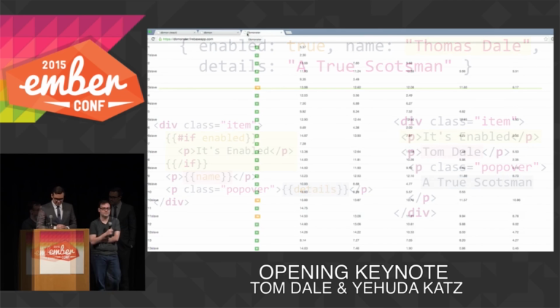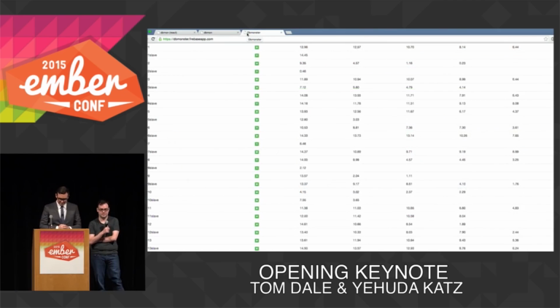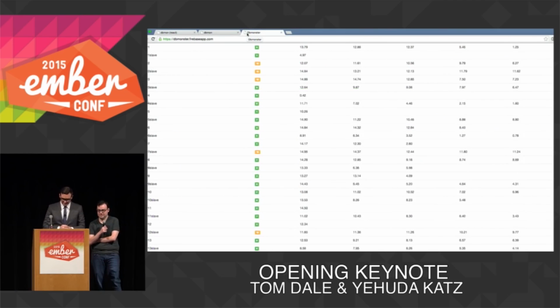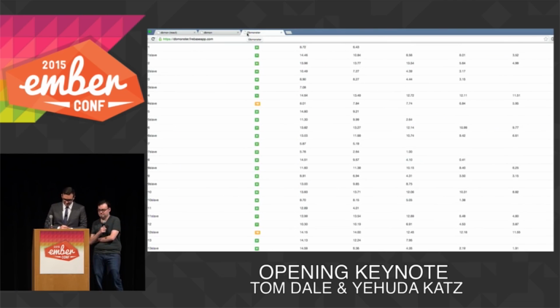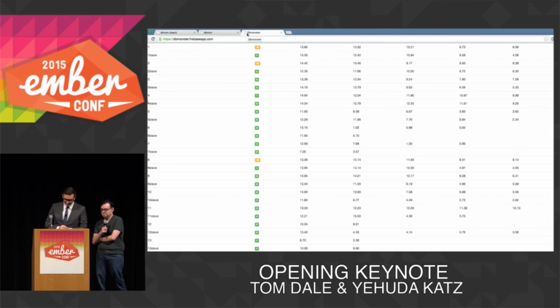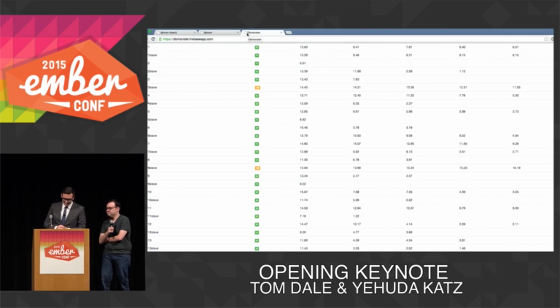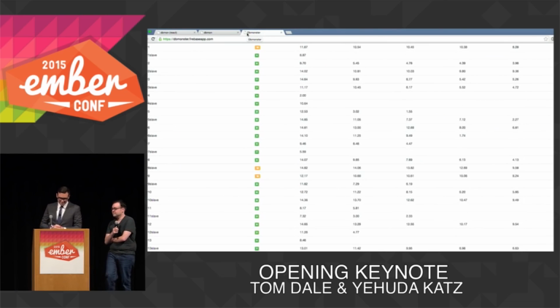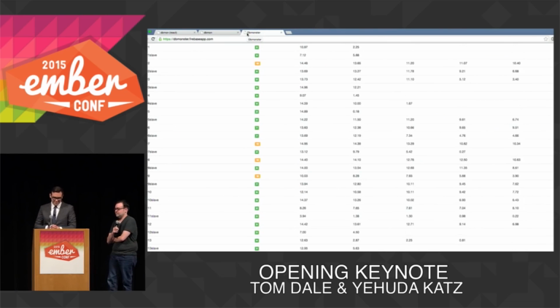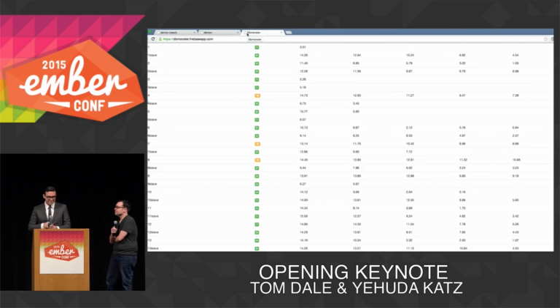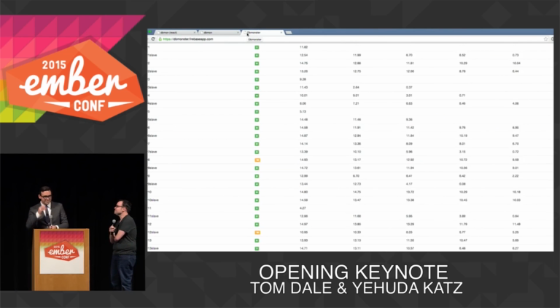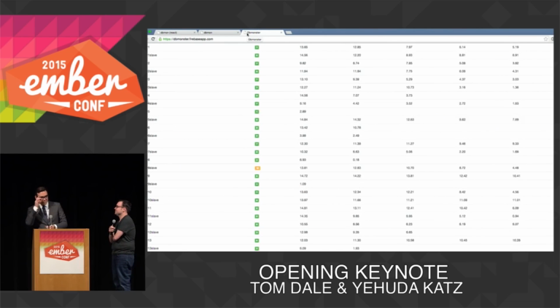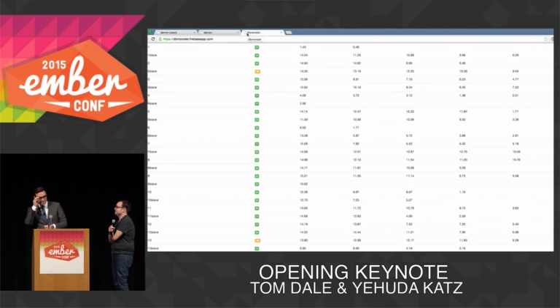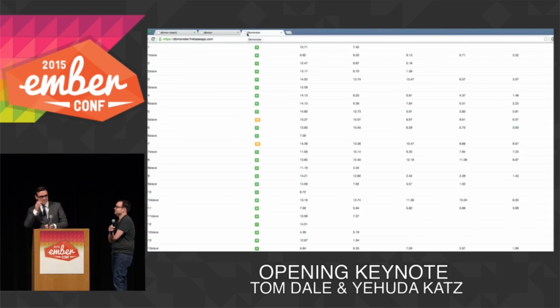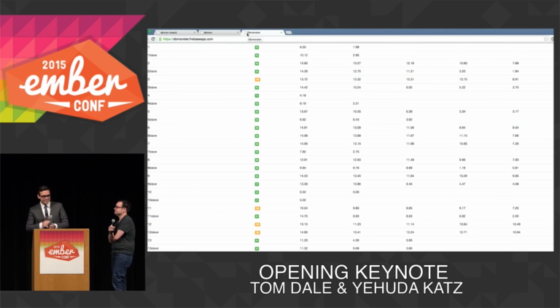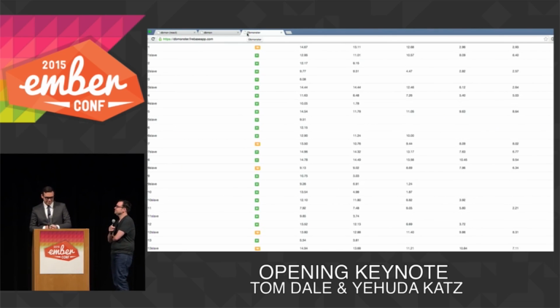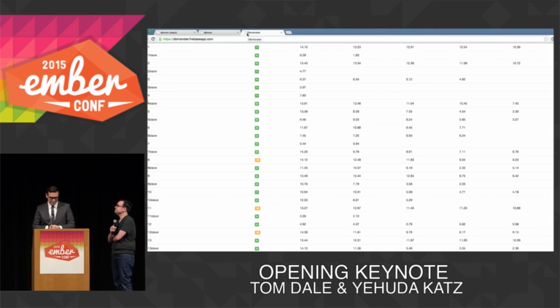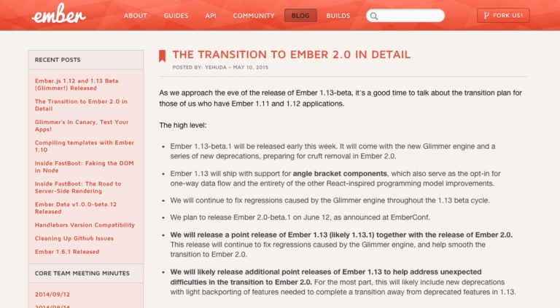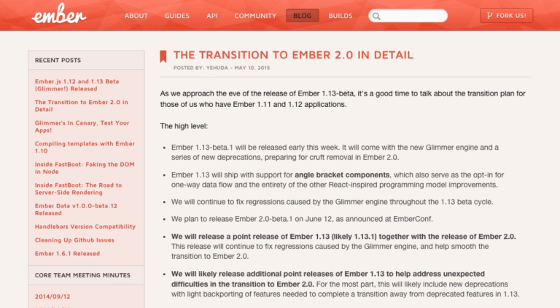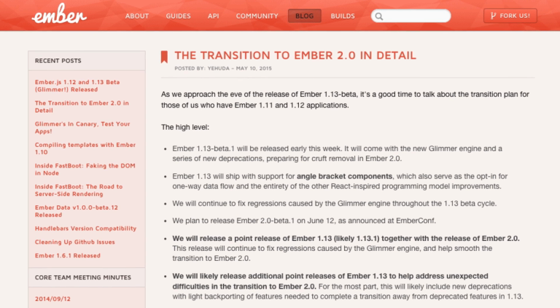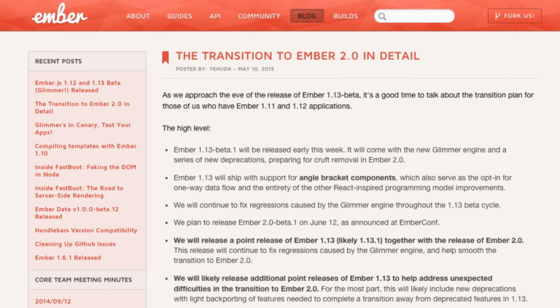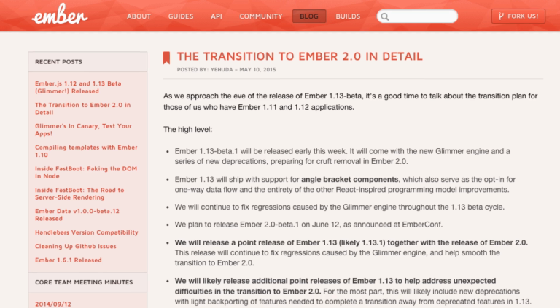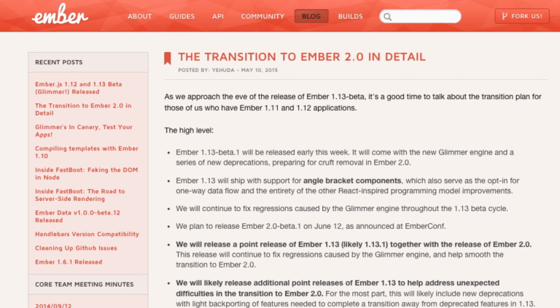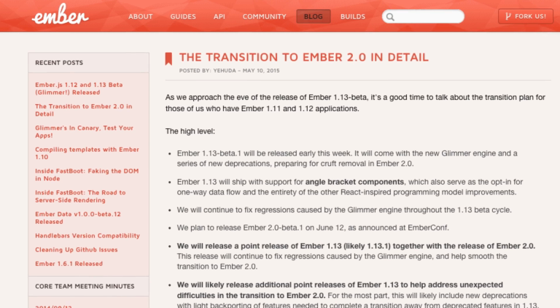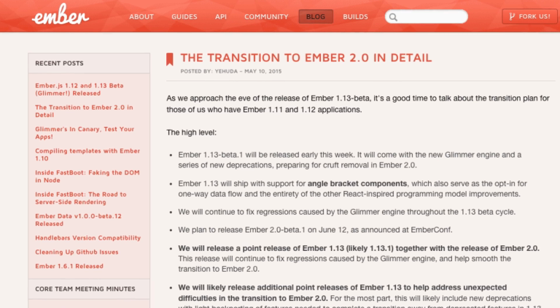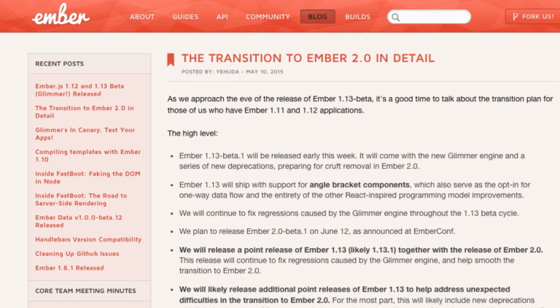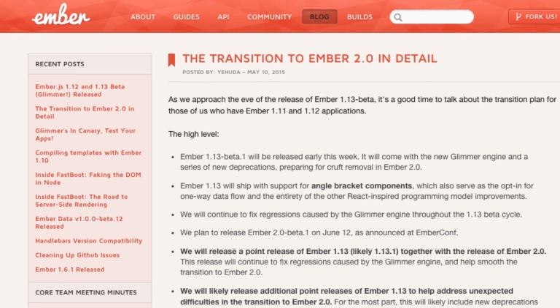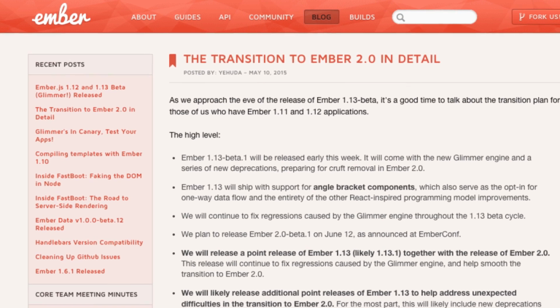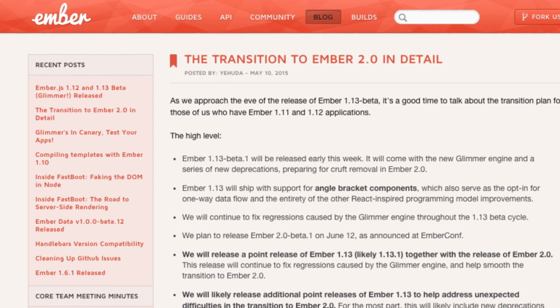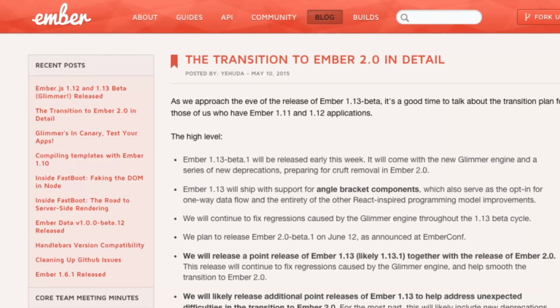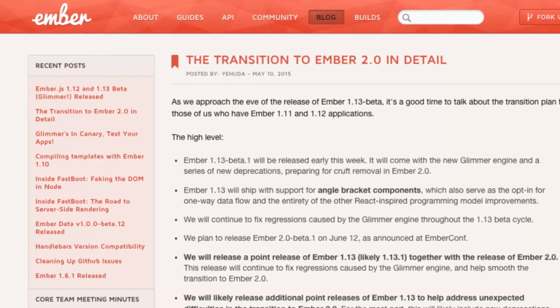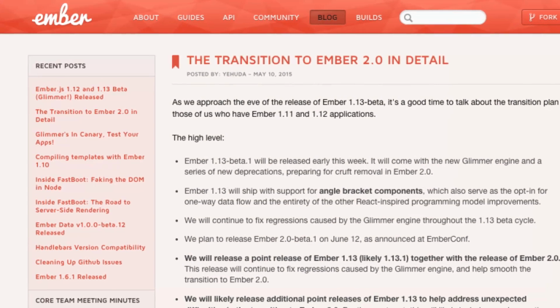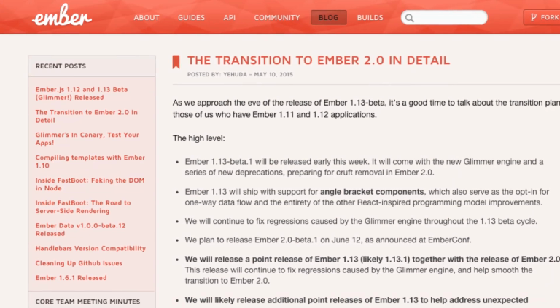According to the team, this dramatically improves performance on benchmarks like DB Monster. You can follow this guide to learn more about migrating to Glimmer in Ember 2.0.